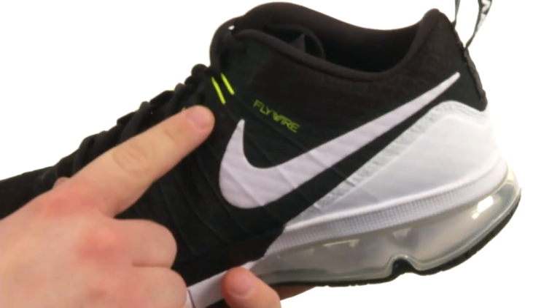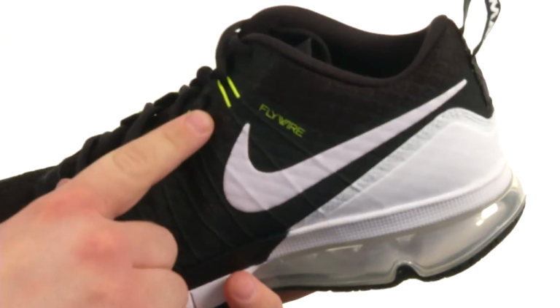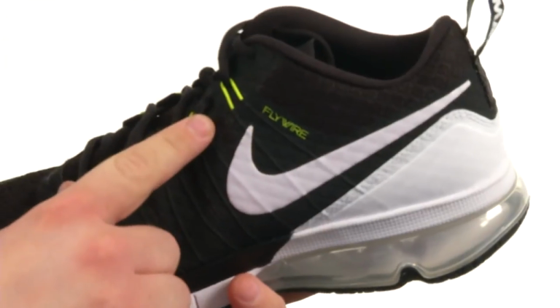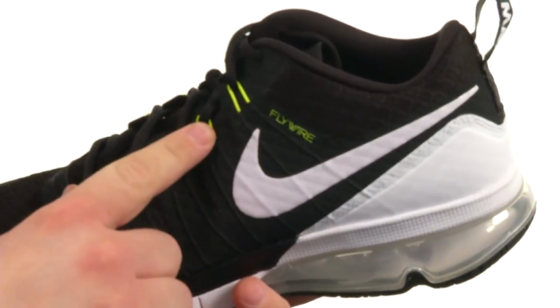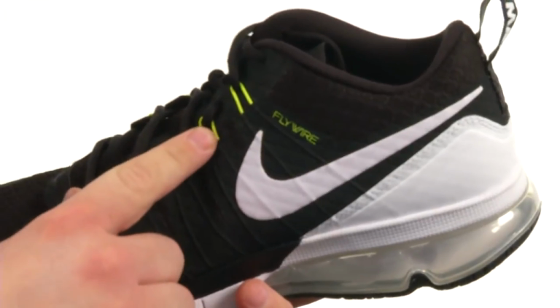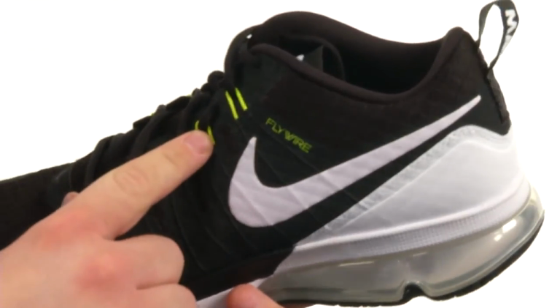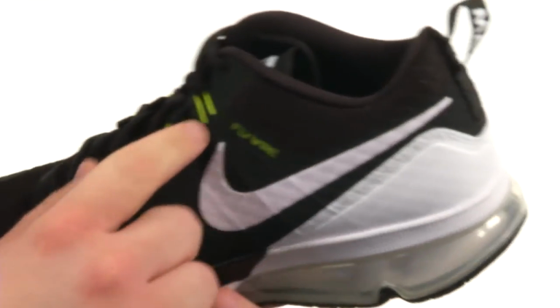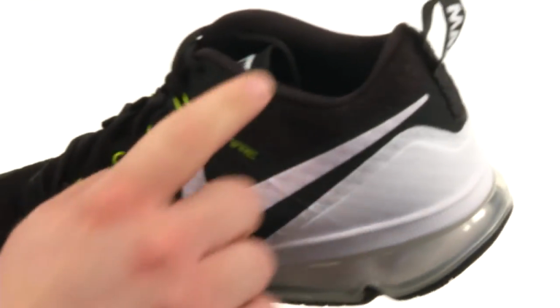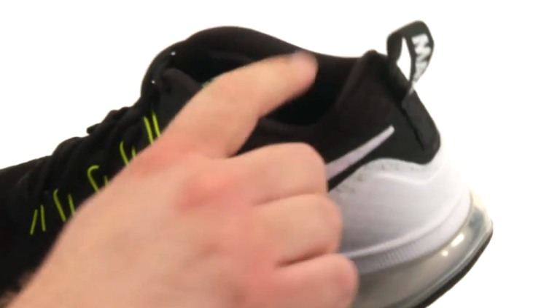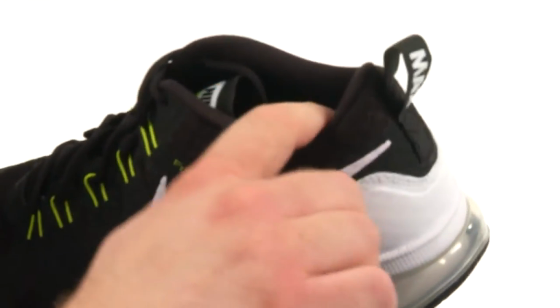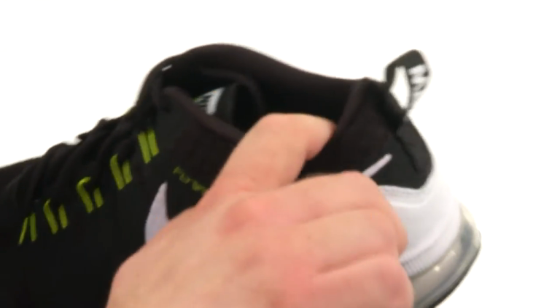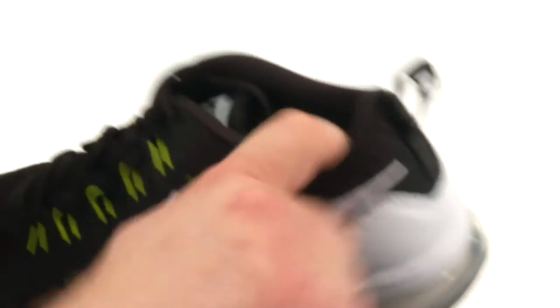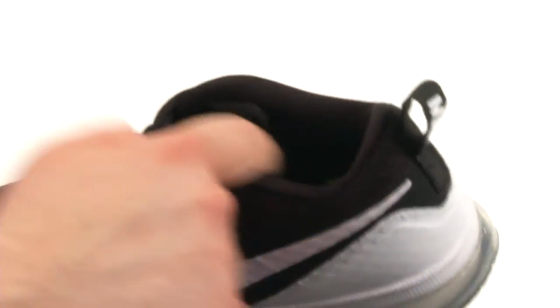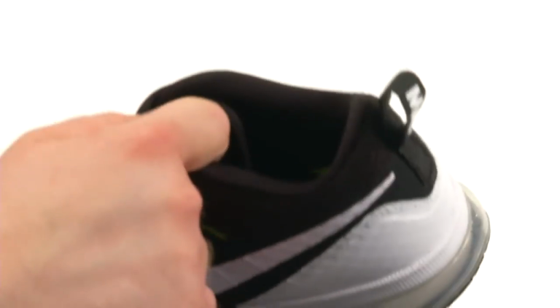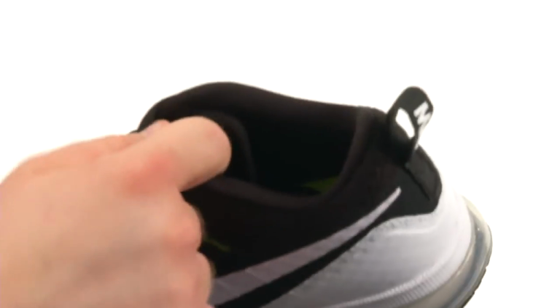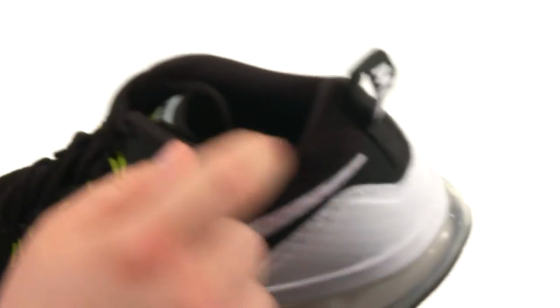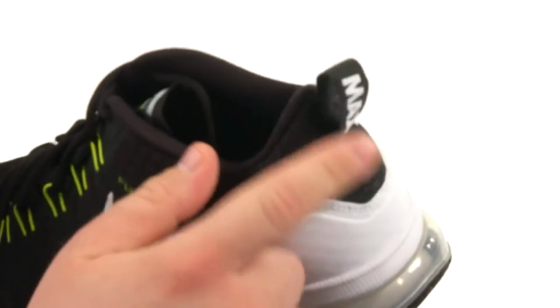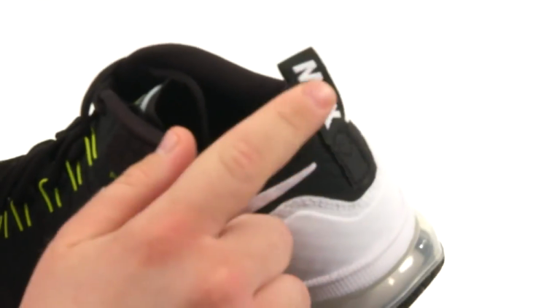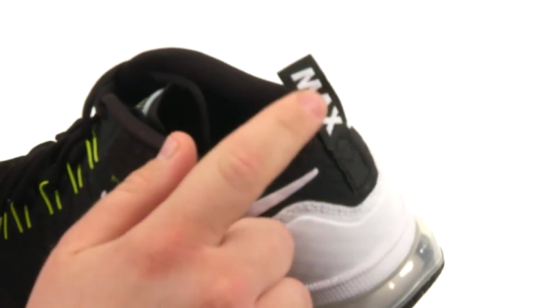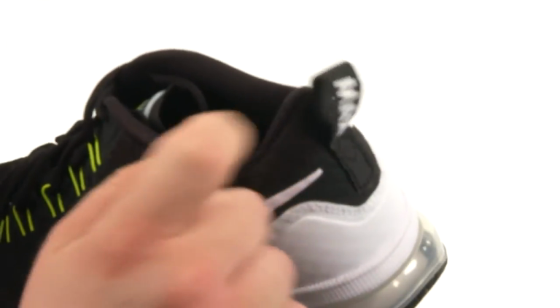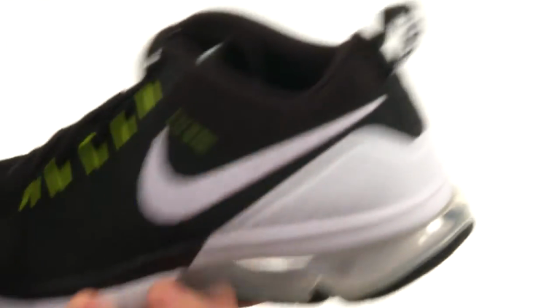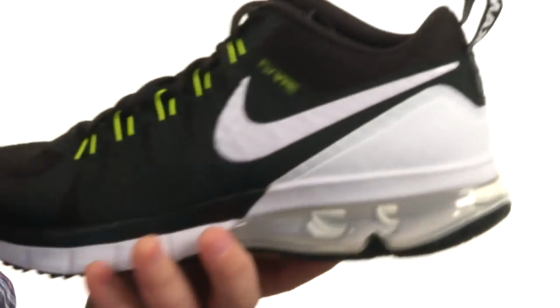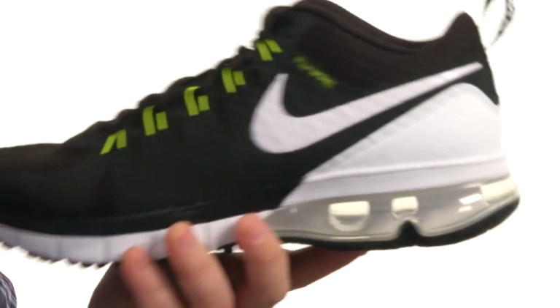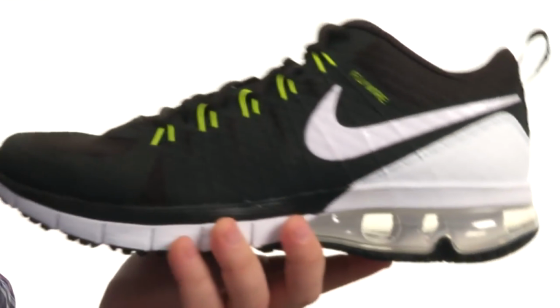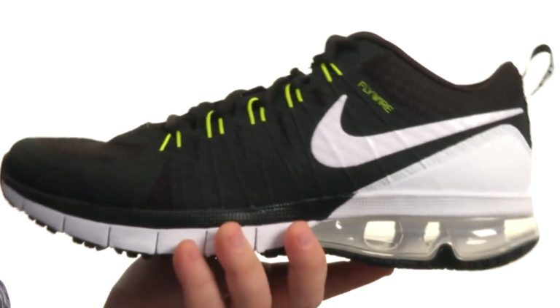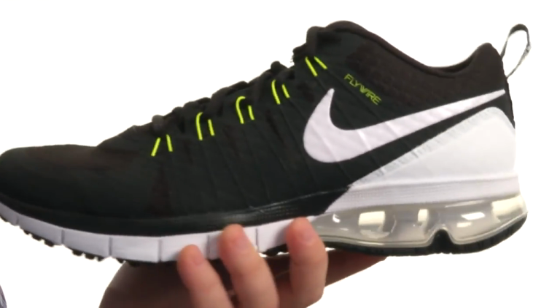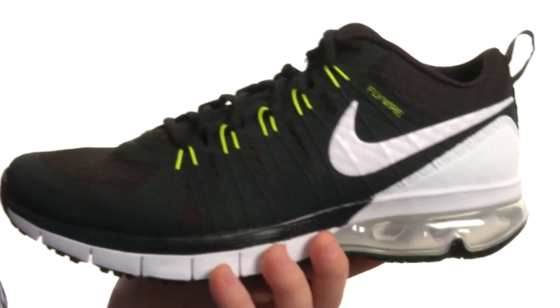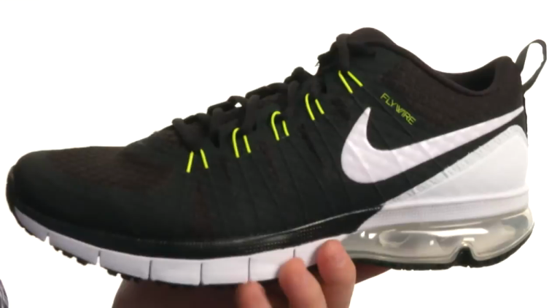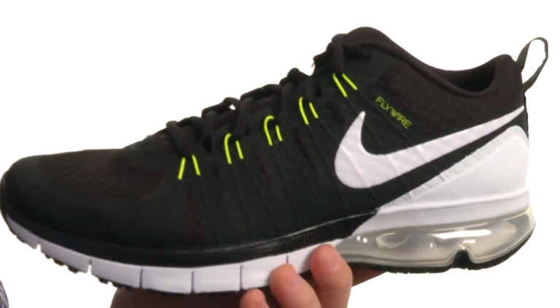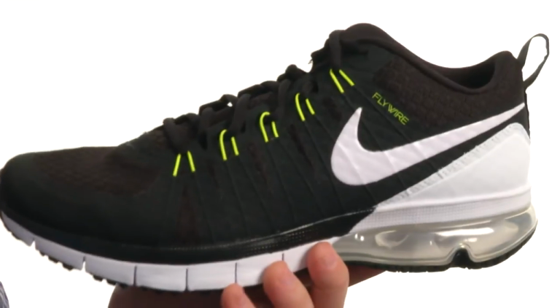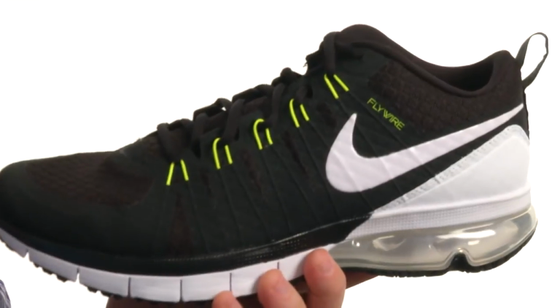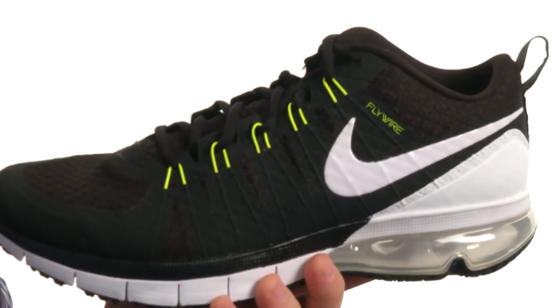There's a lace-up closure to provide a proper fit. You've got a lightly padded collar and tongue for added comfort, and a pull loop at the heel for easy on and off.